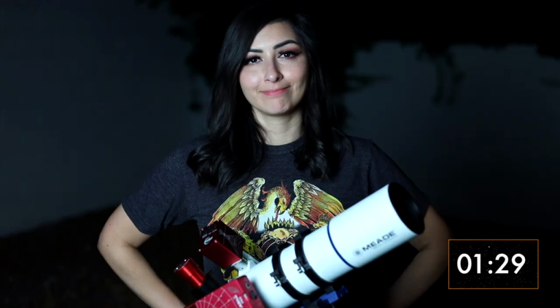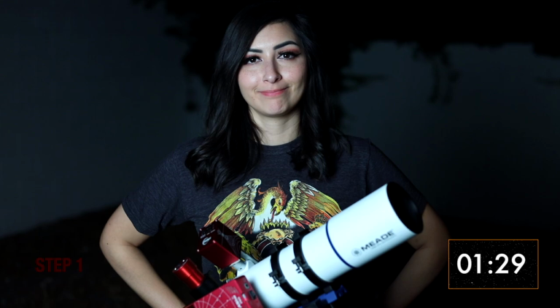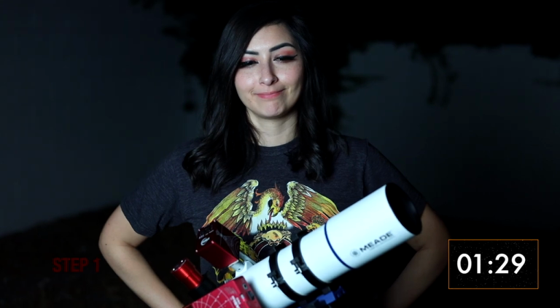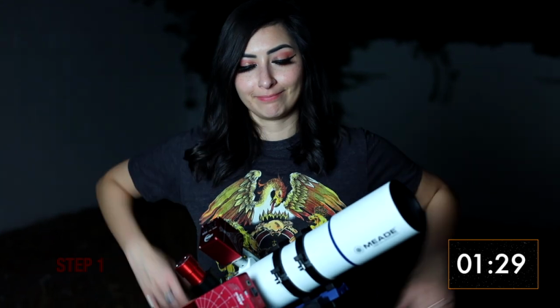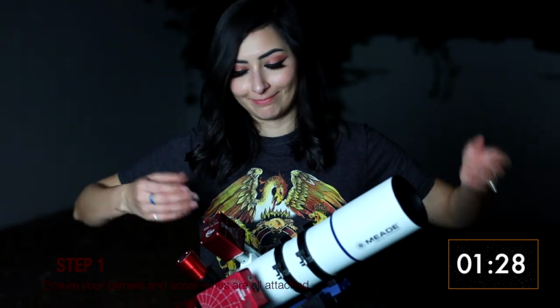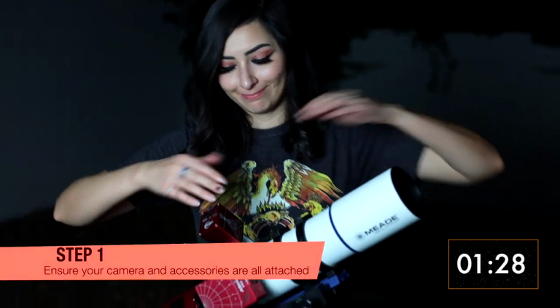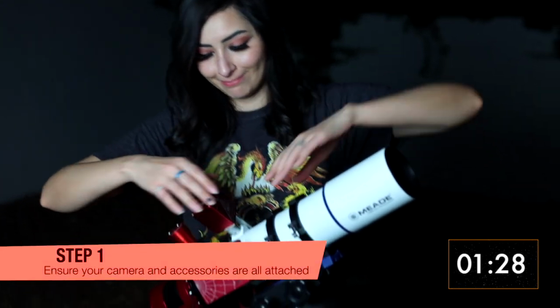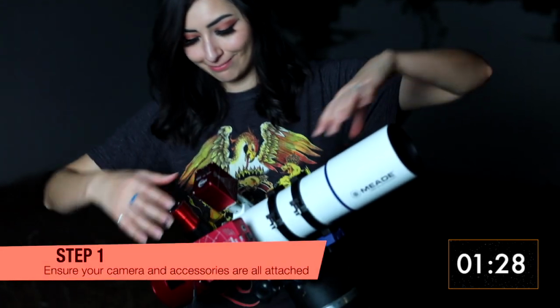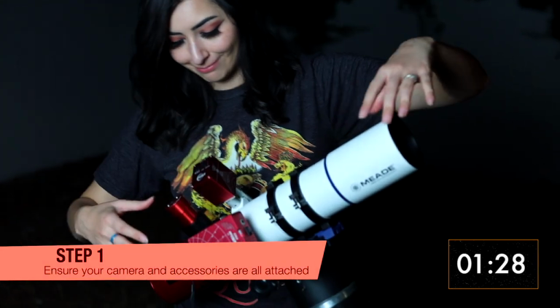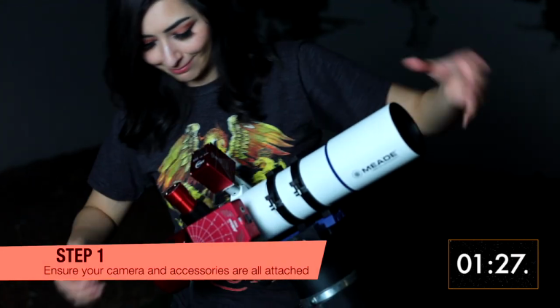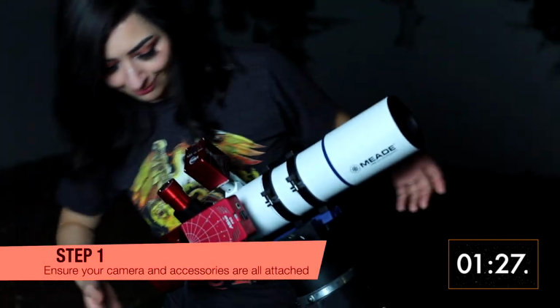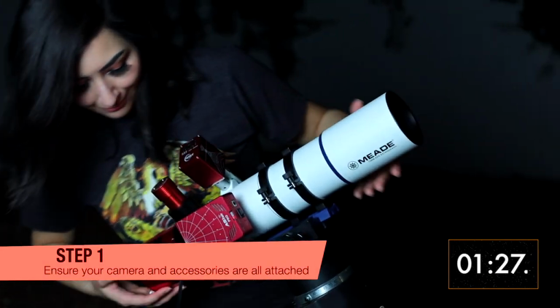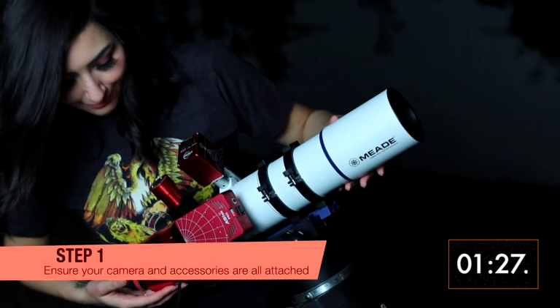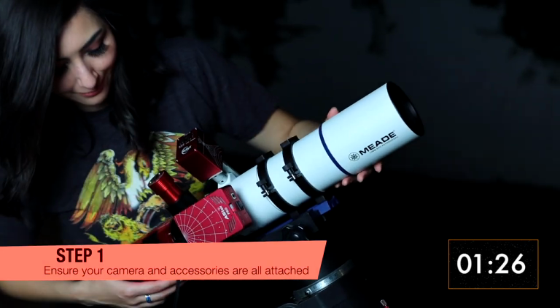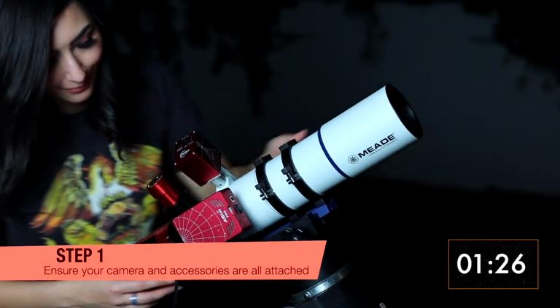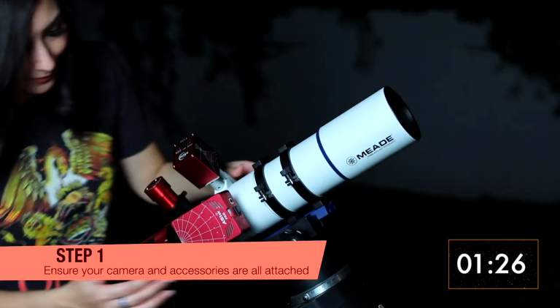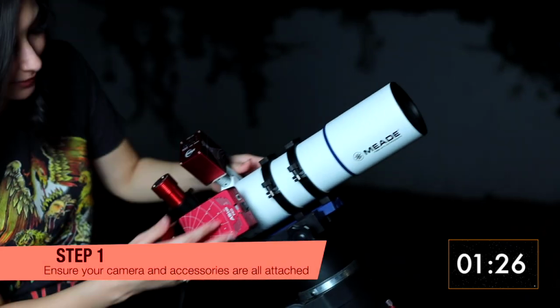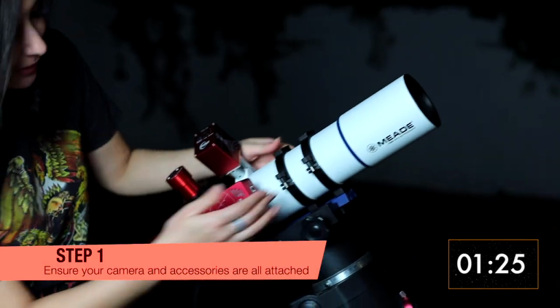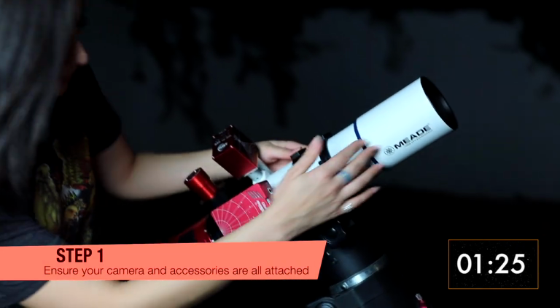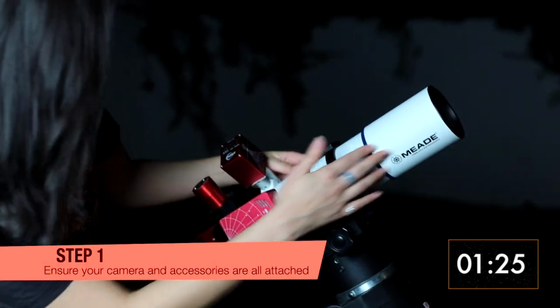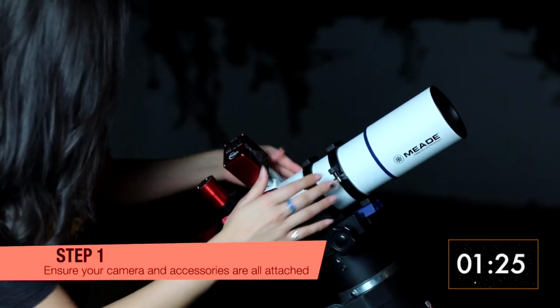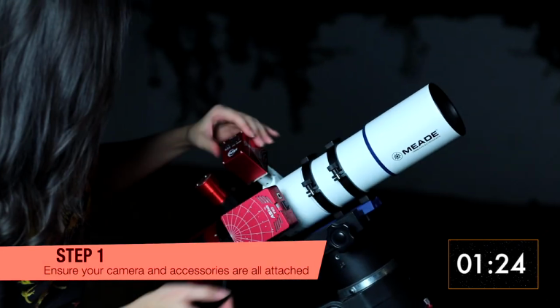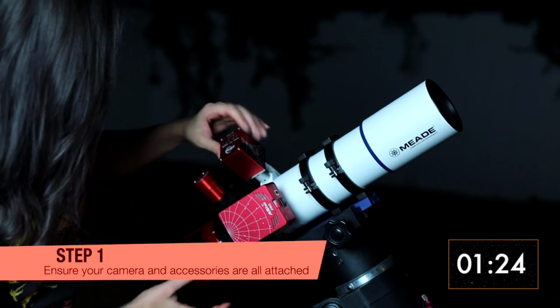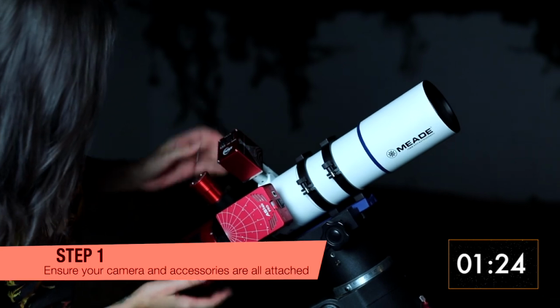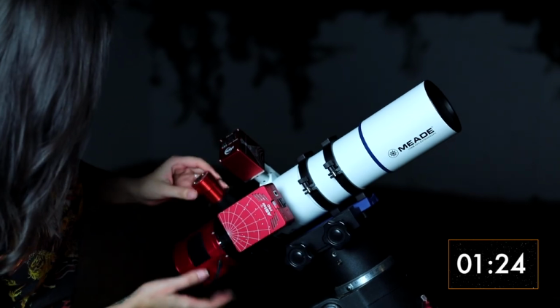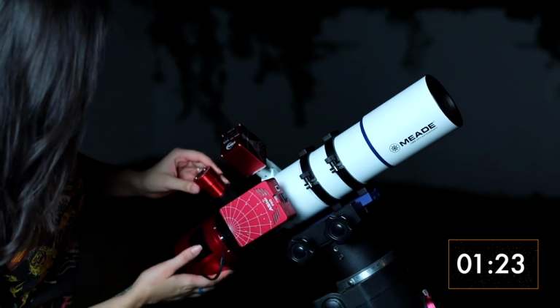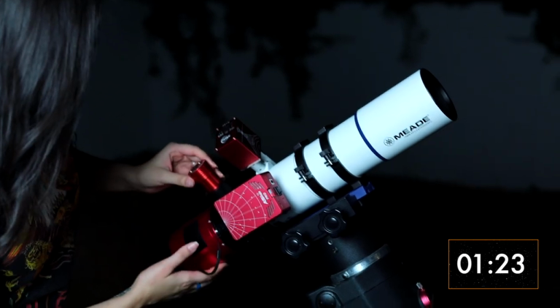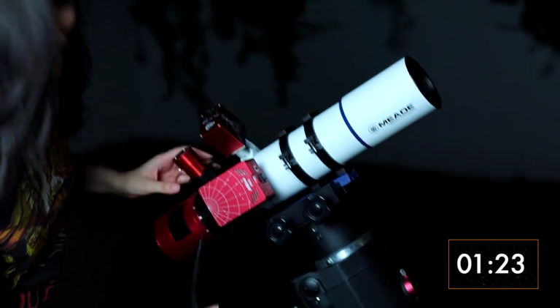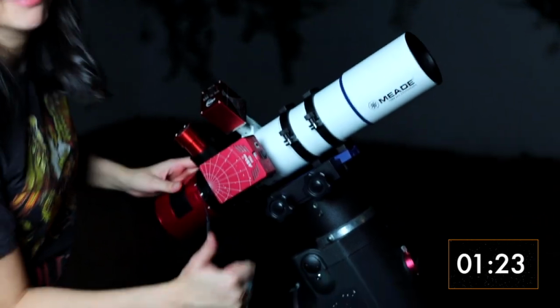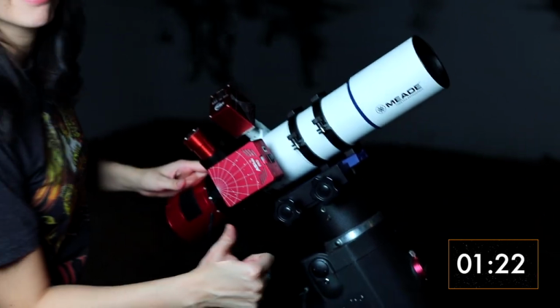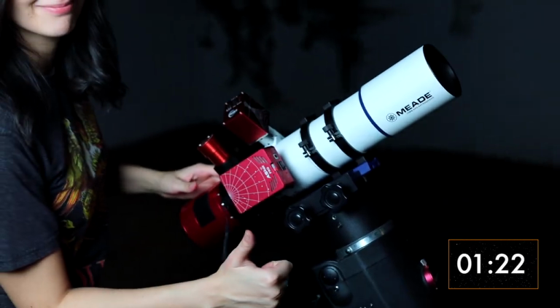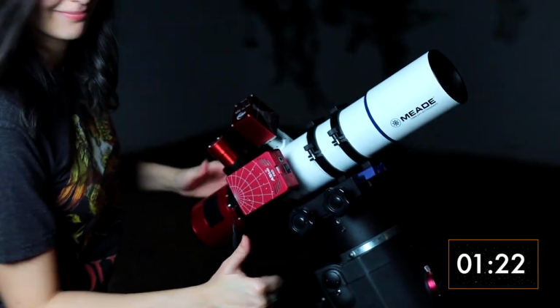Before we start, make sure that you have attached all the accessories you plan to use during your imaging session. That way you have the final weight when you balance.